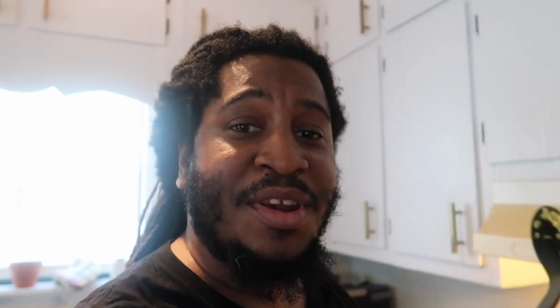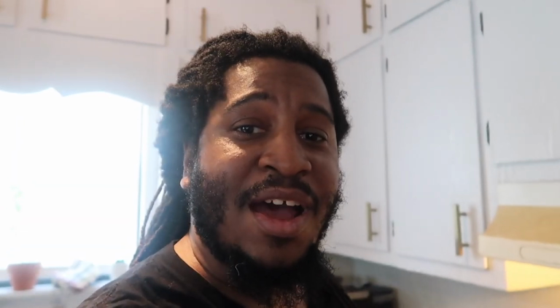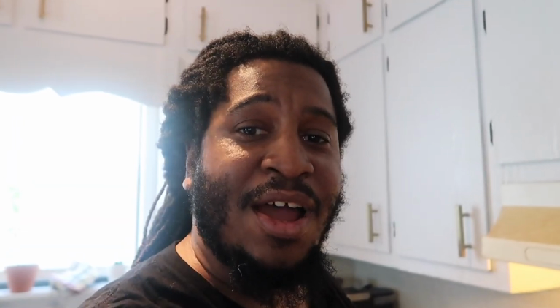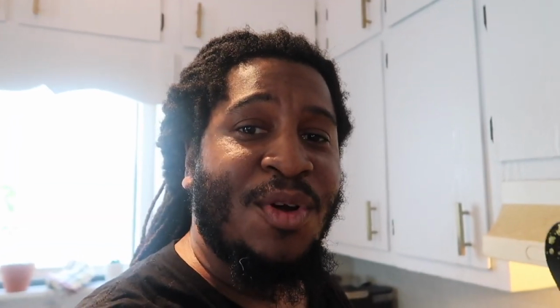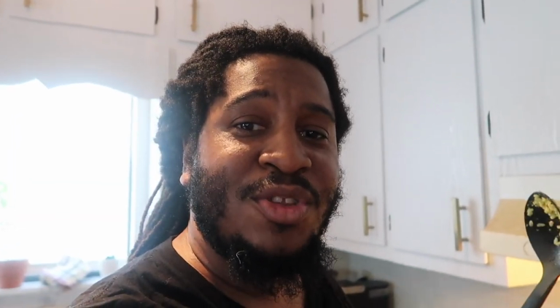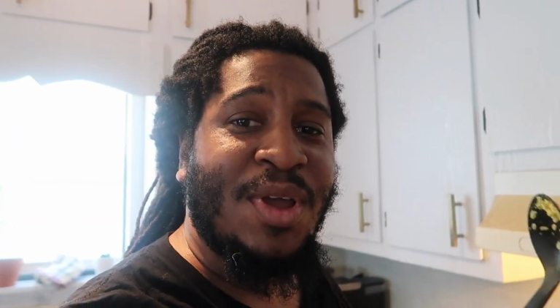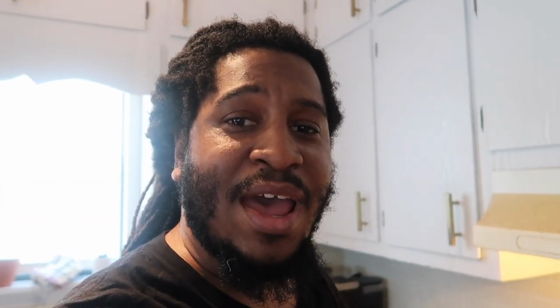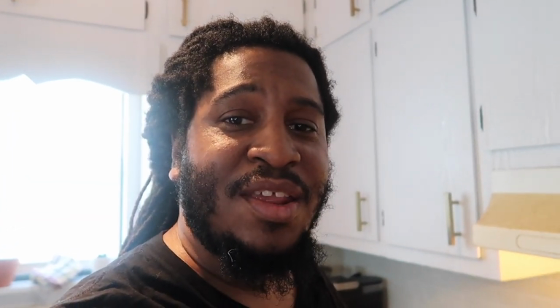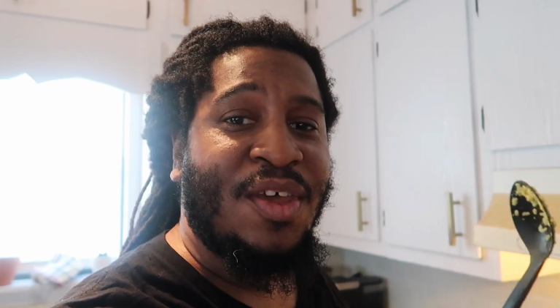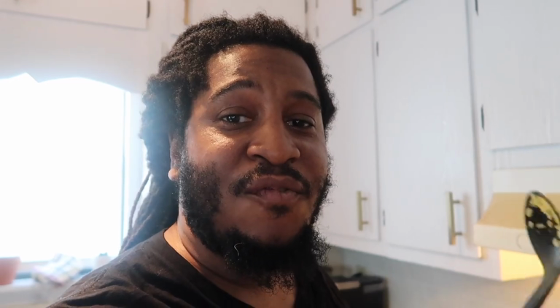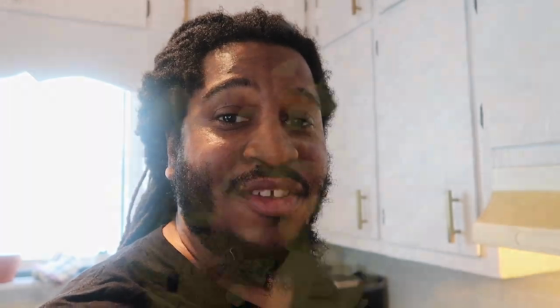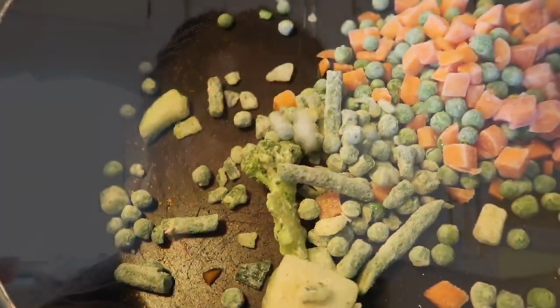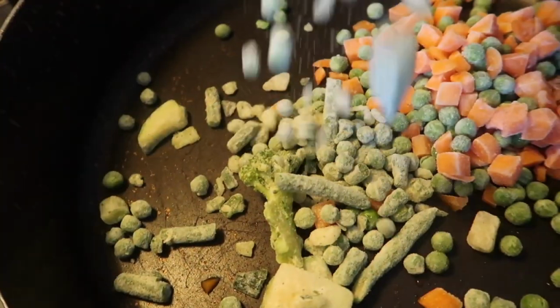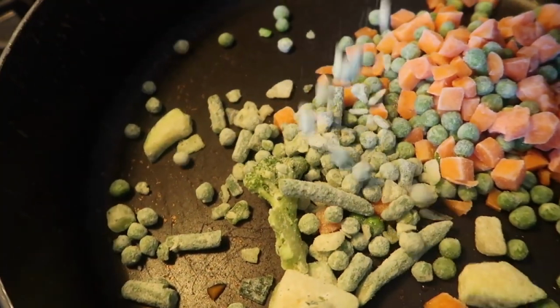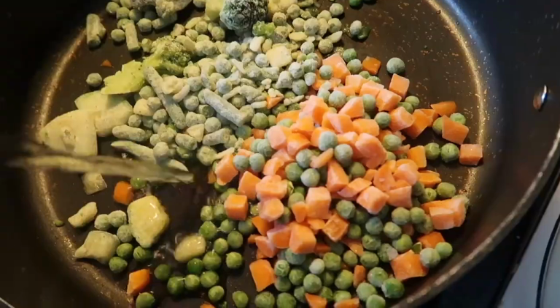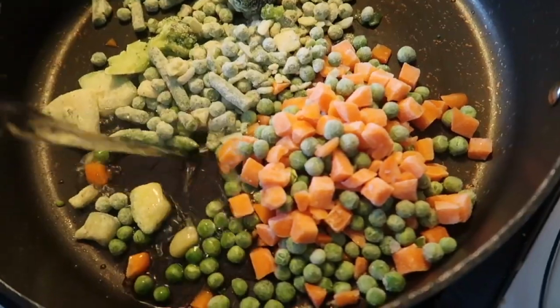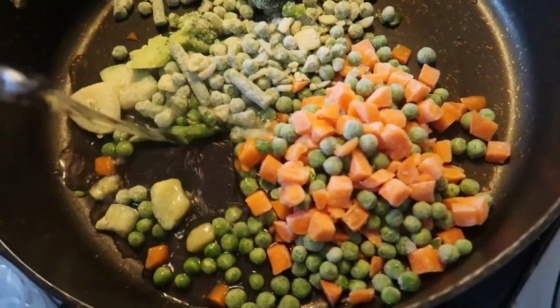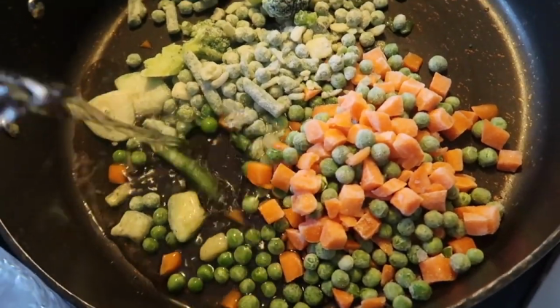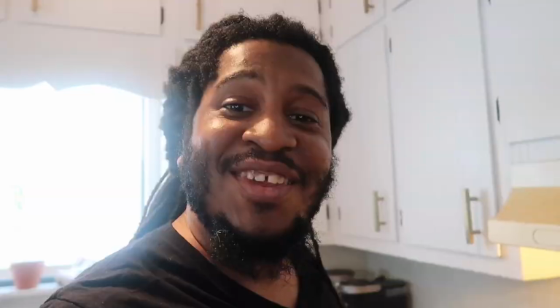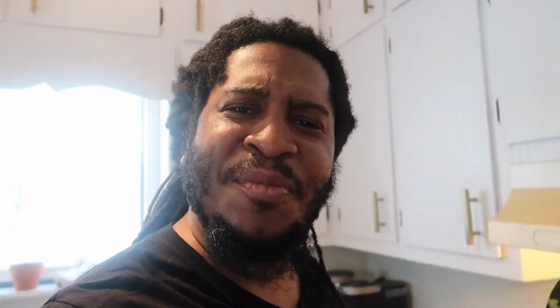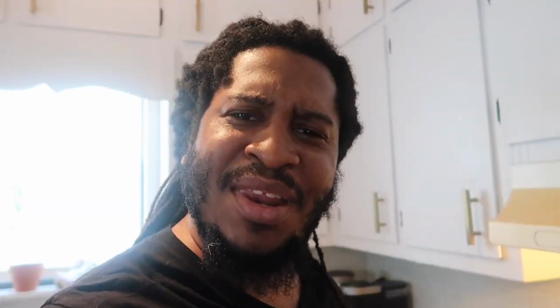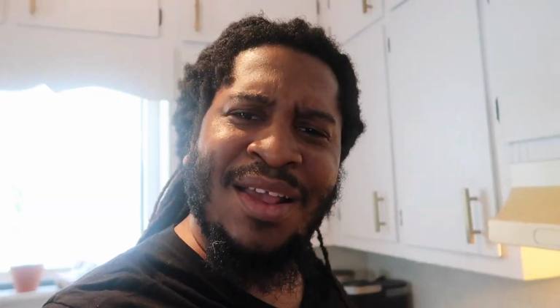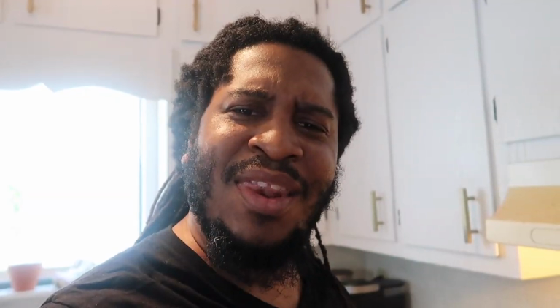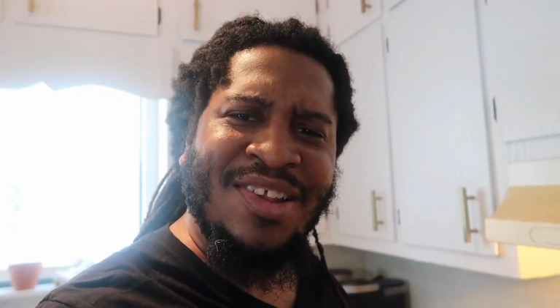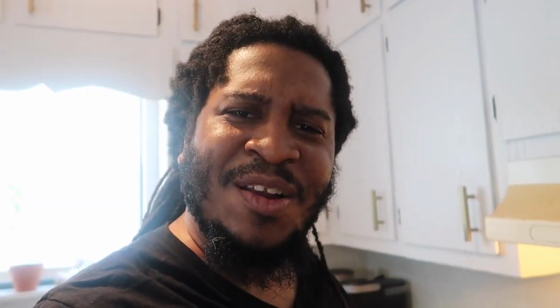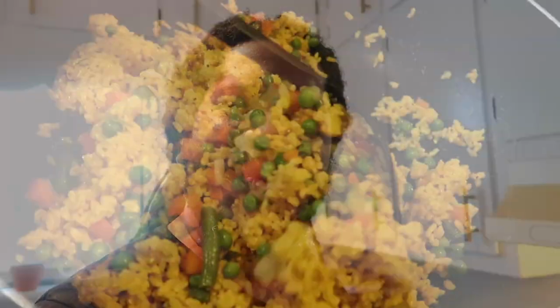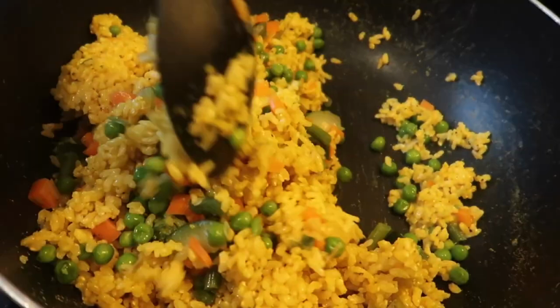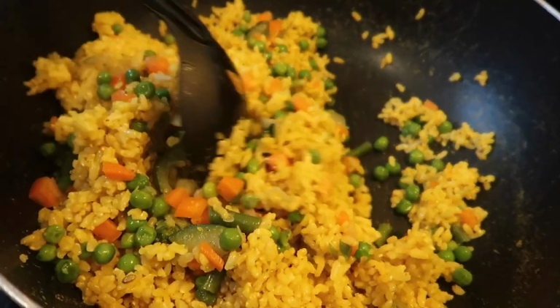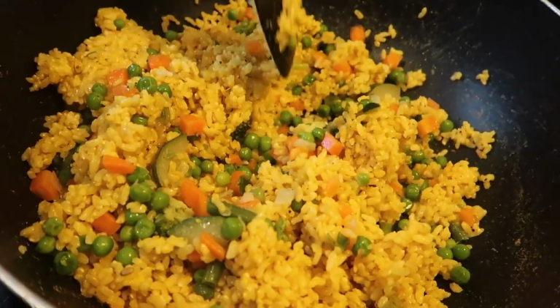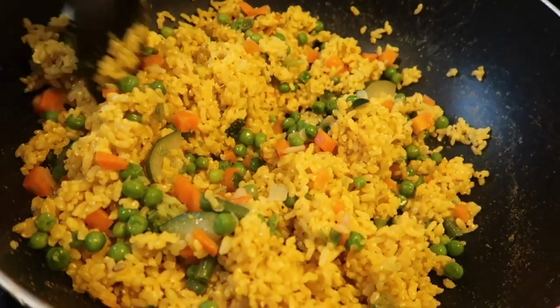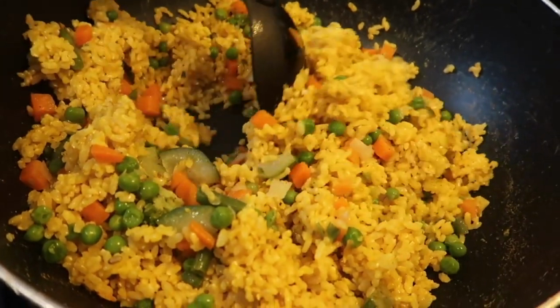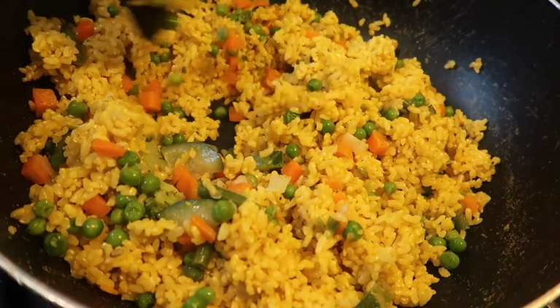Now I'm going to add the veggies to the yellow rice and it's going to be like some nice pretty saffron rice.